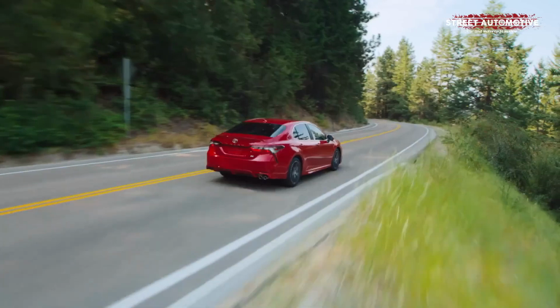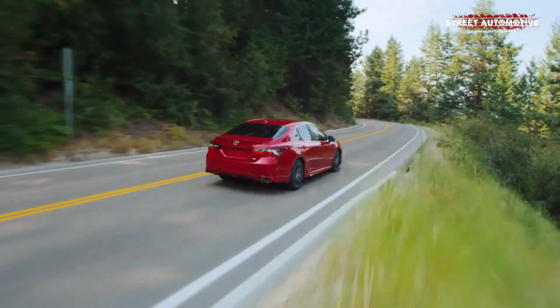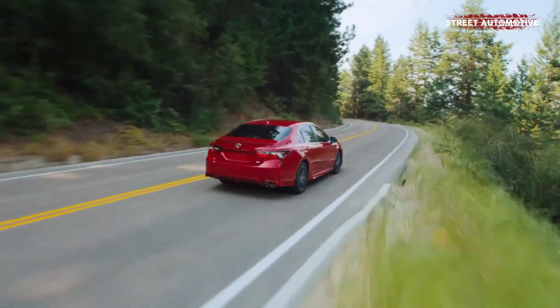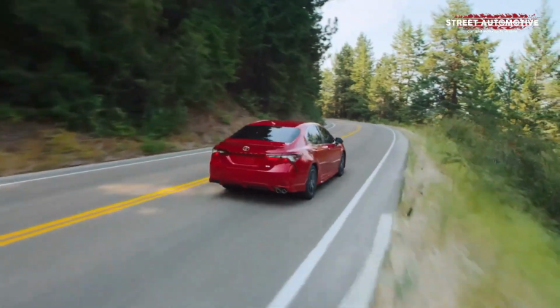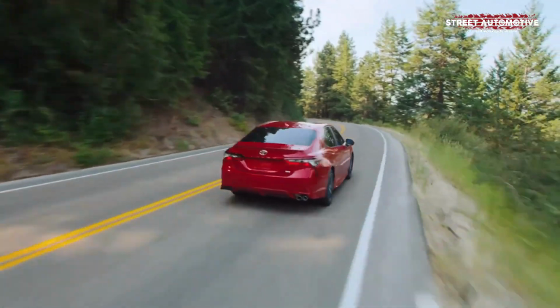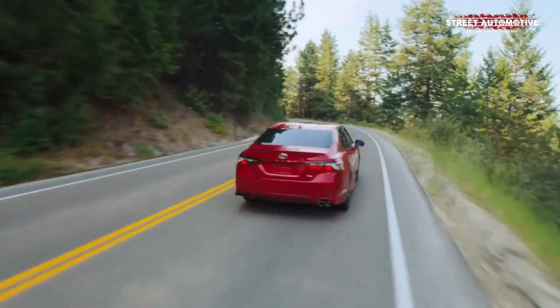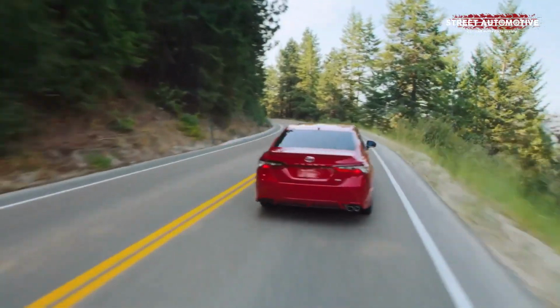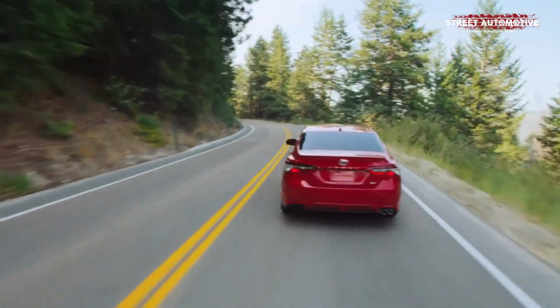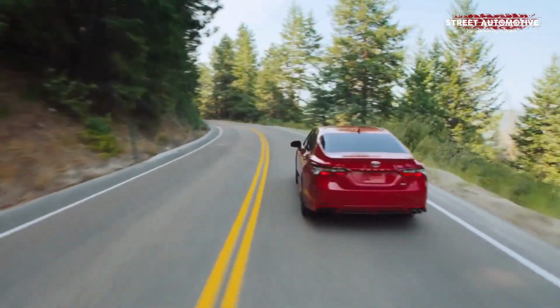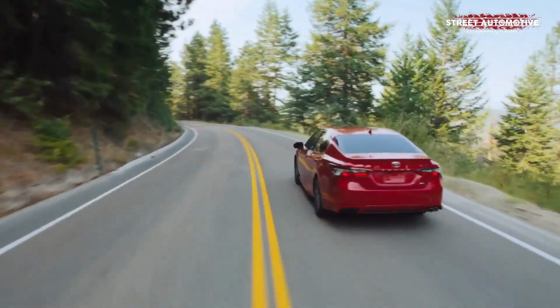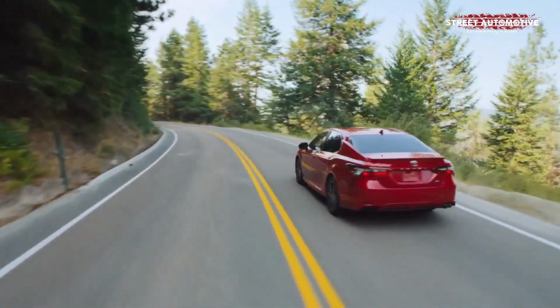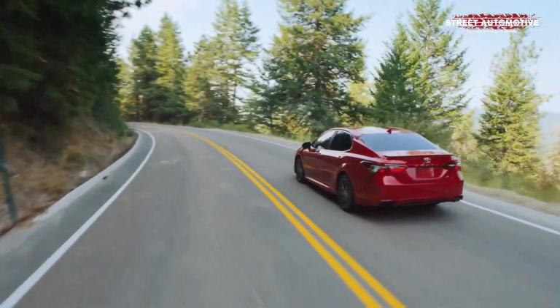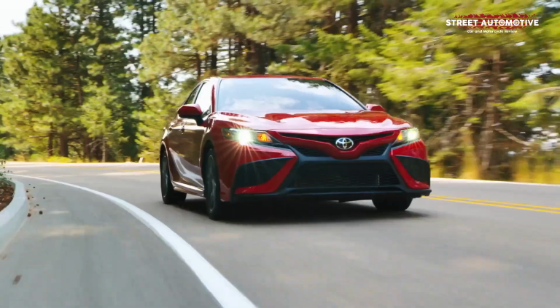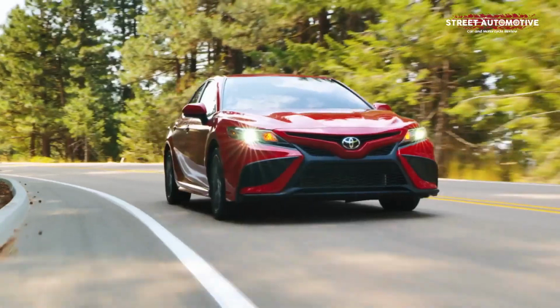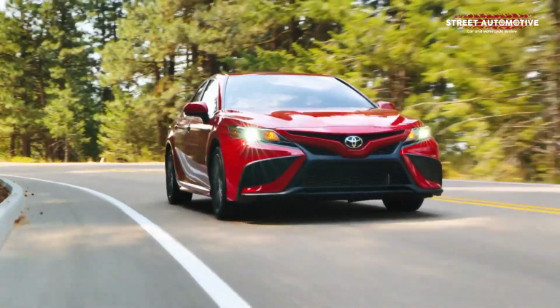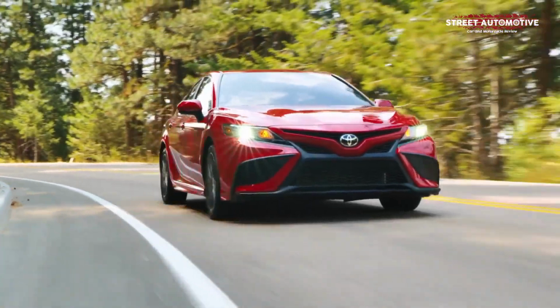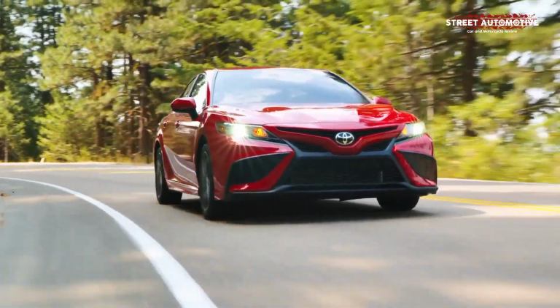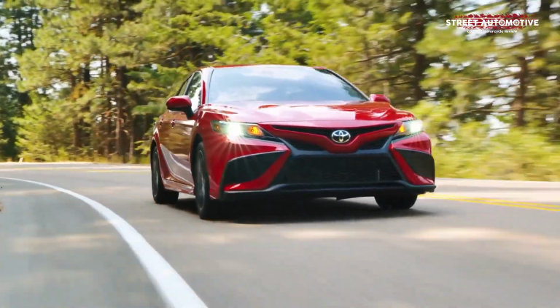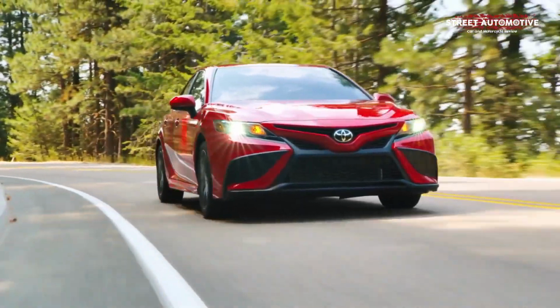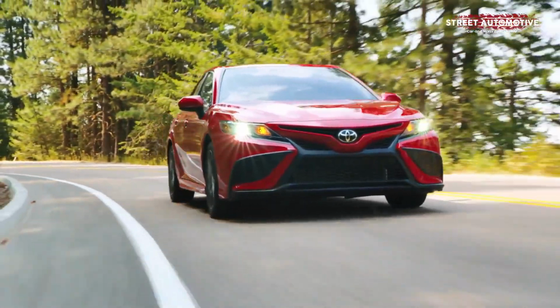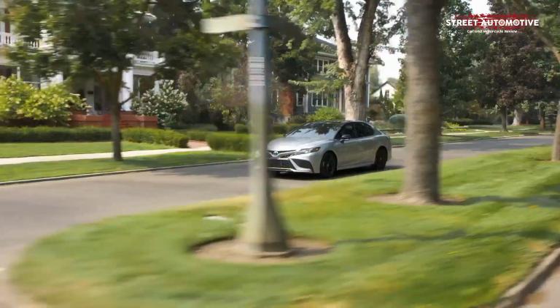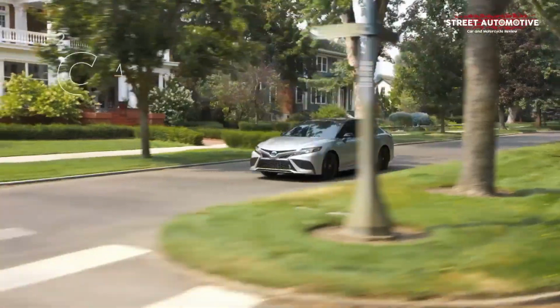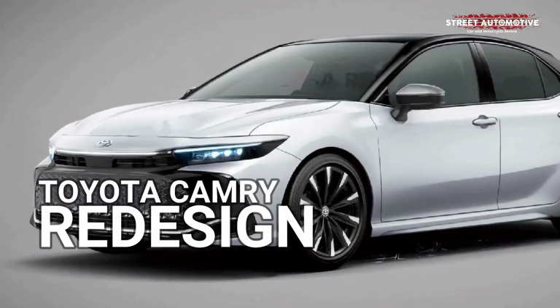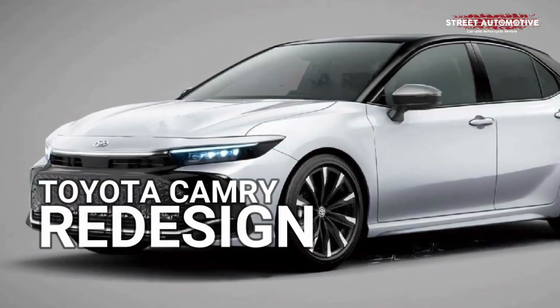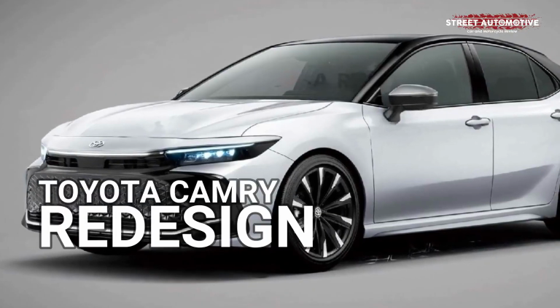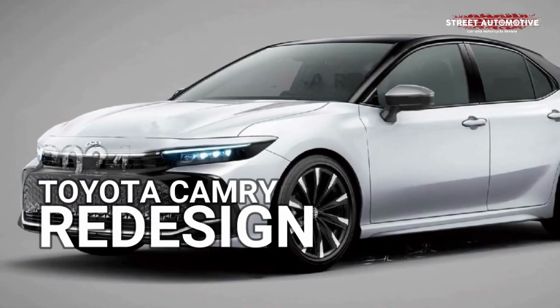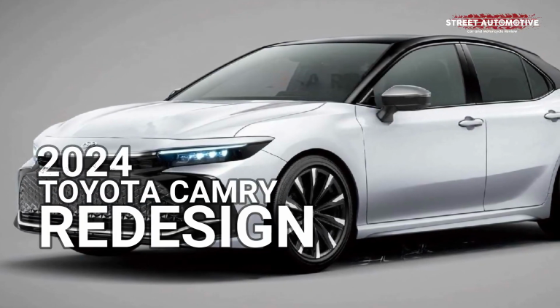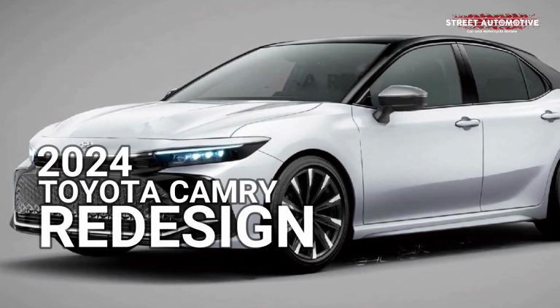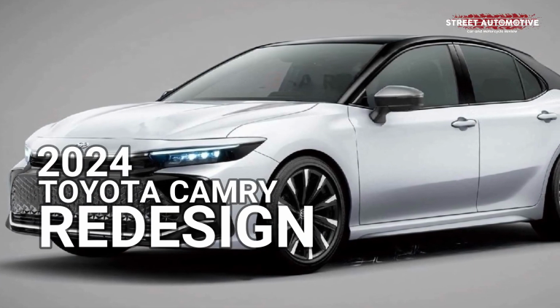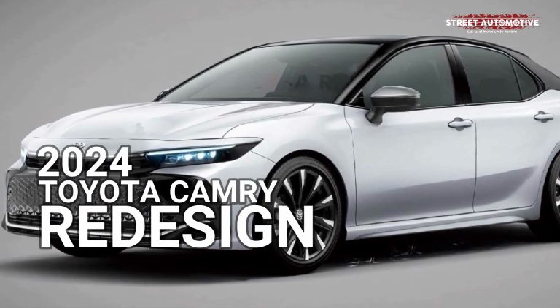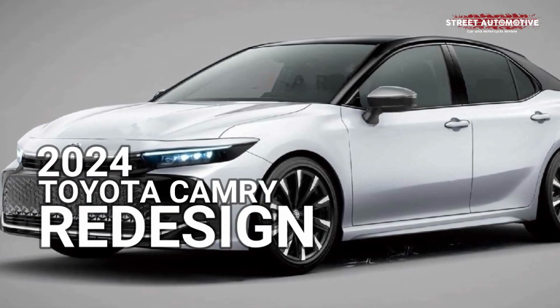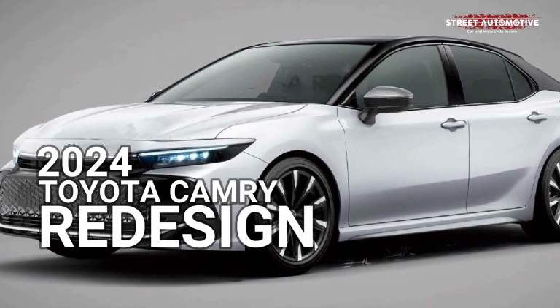Hello everyone, in this video we will discuss the Toyota Camry Redesign 2023.